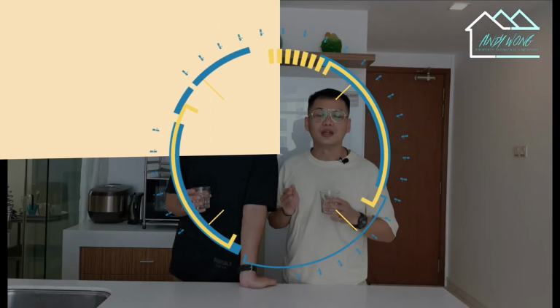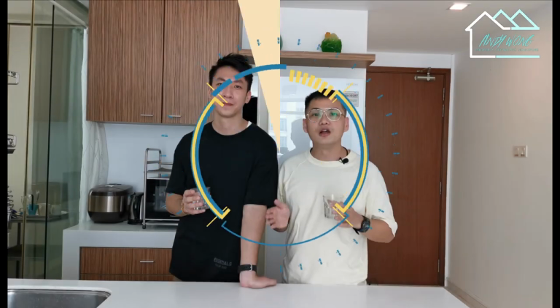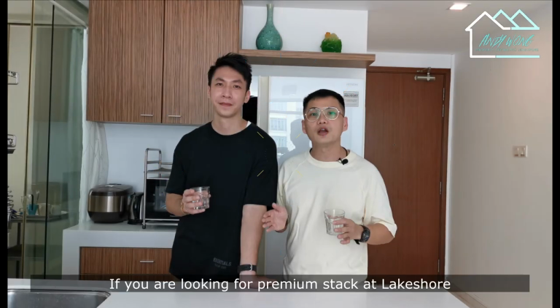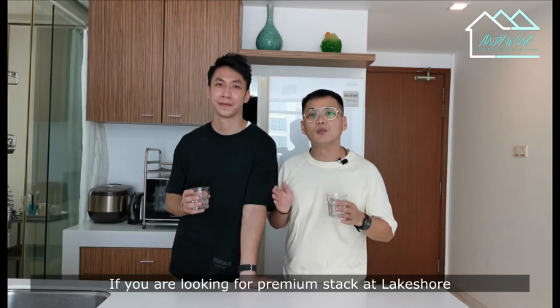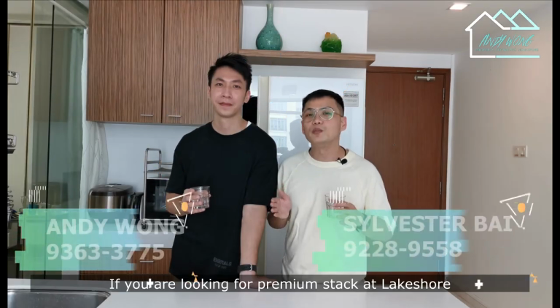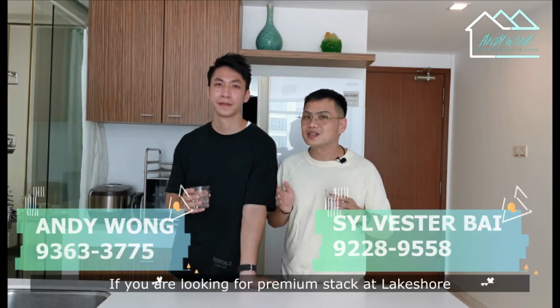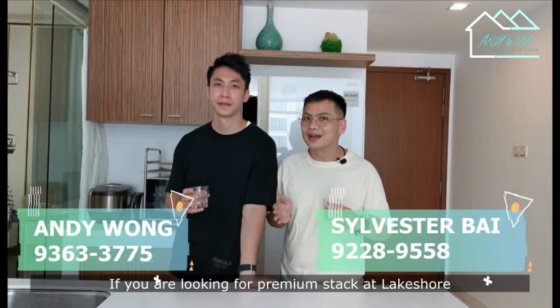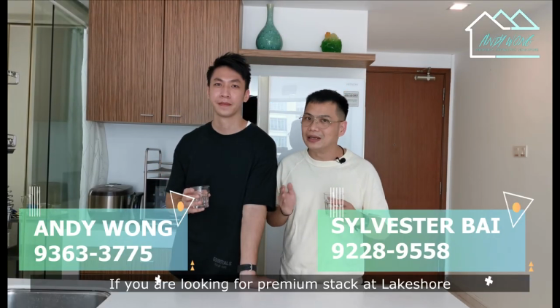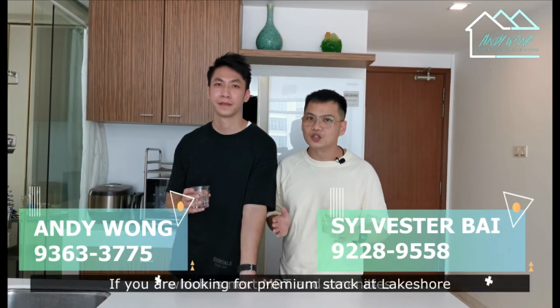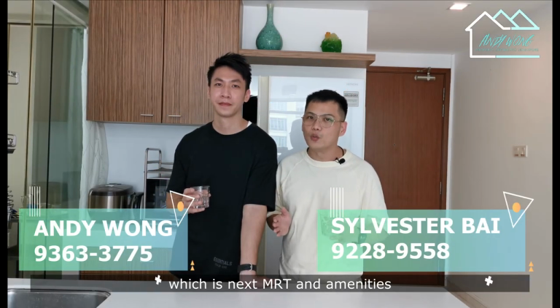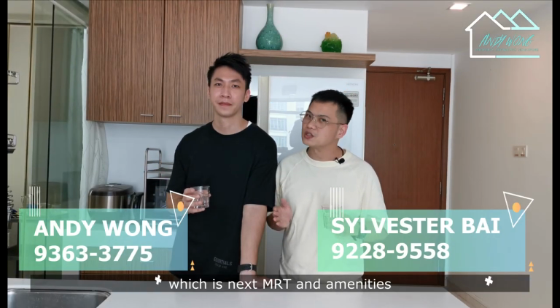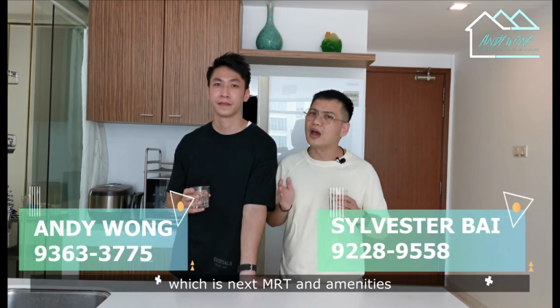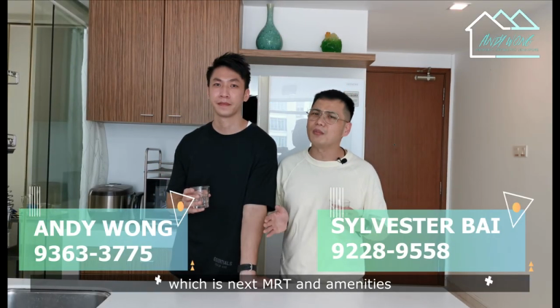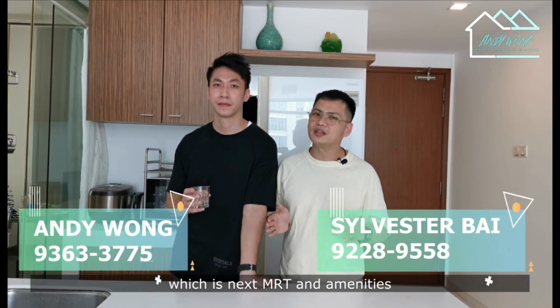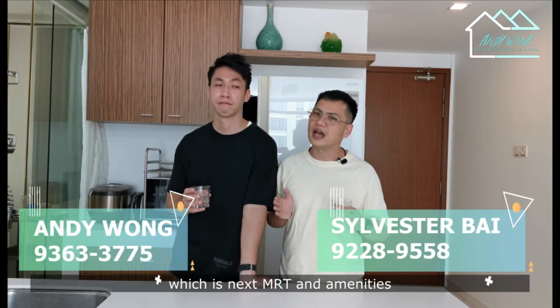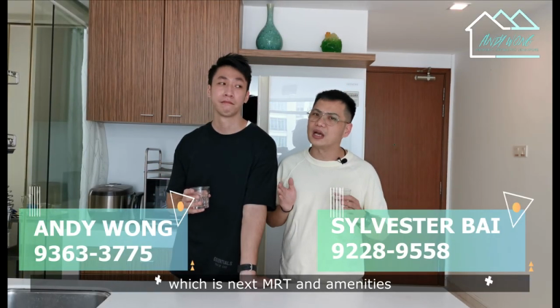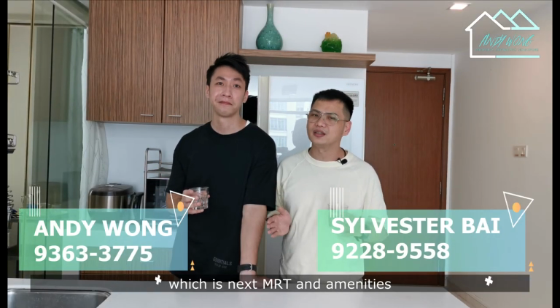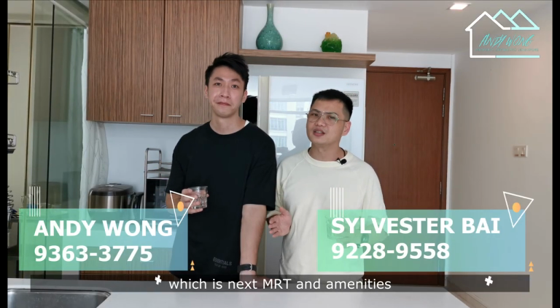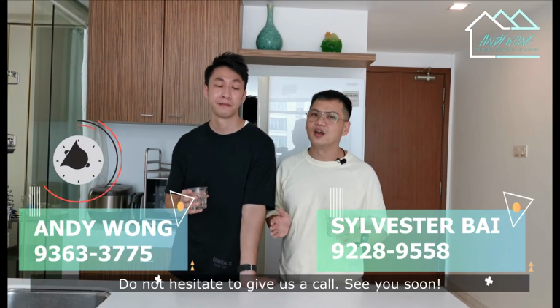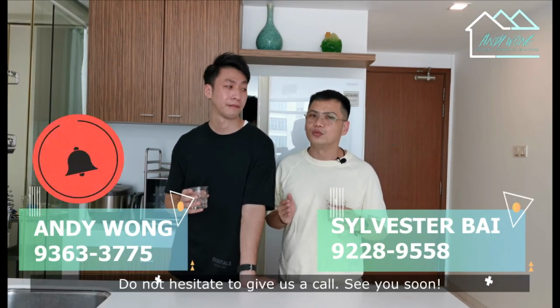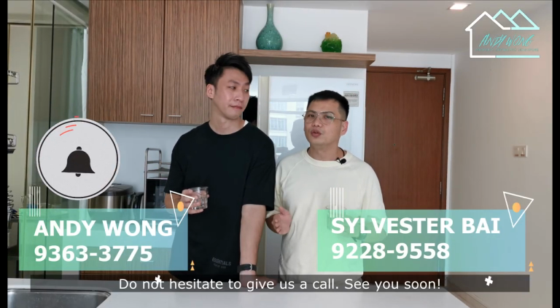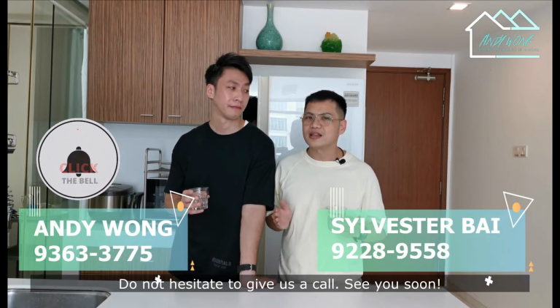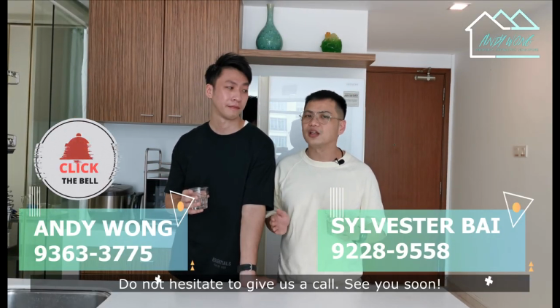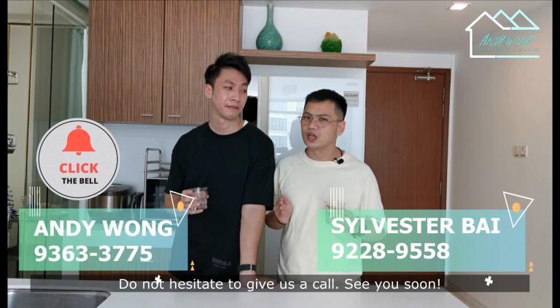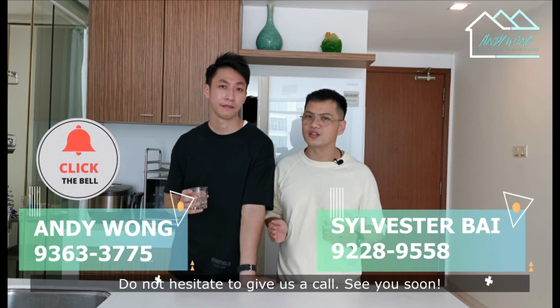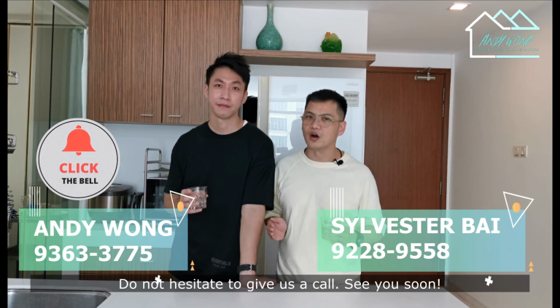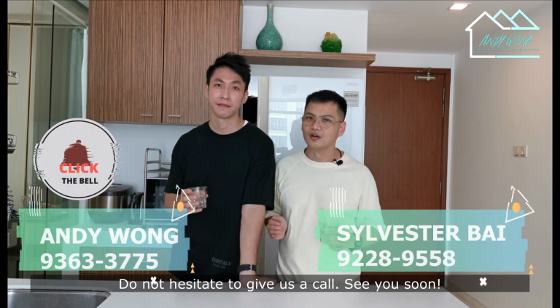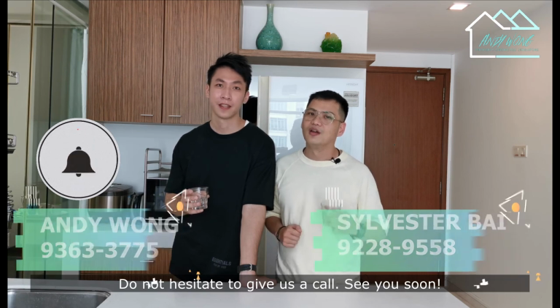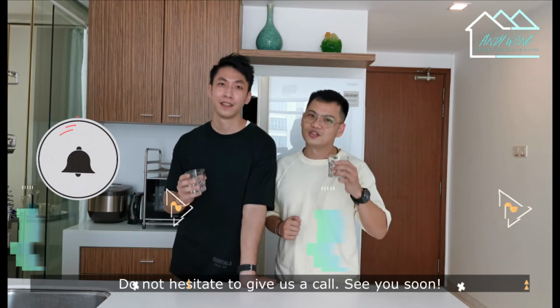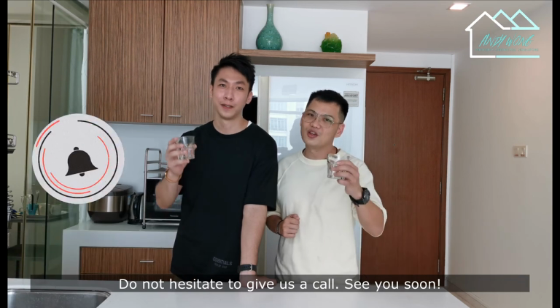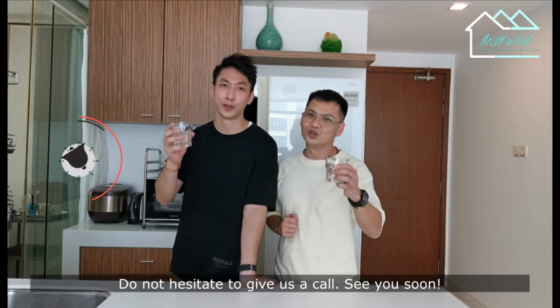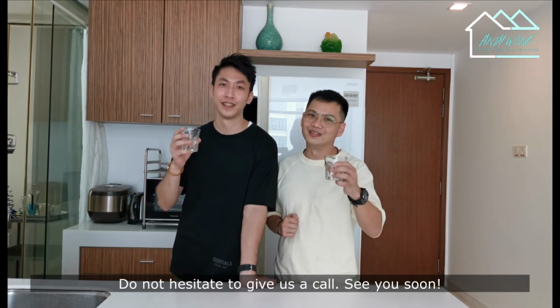If you are looking for a premium stack at Lakeshore which is near the MRT and amenities, do not hesitate to give us a call. See you soon.